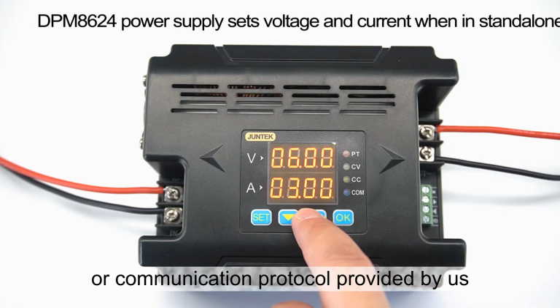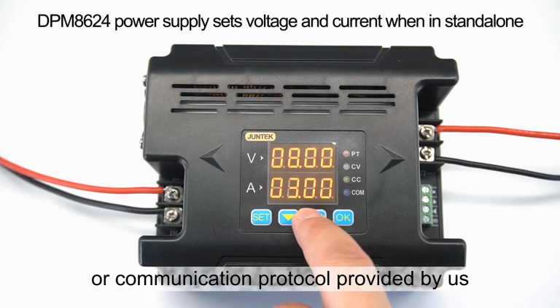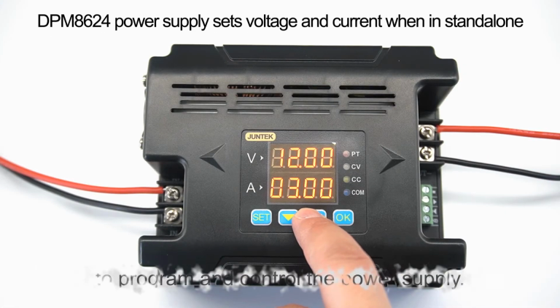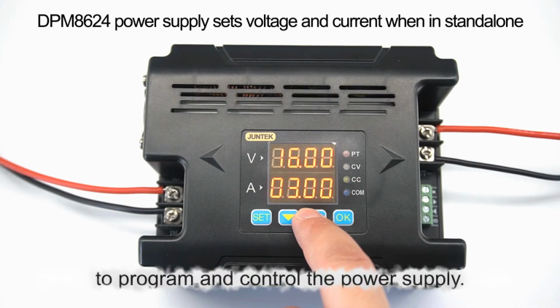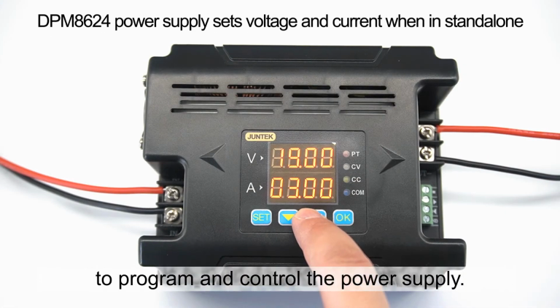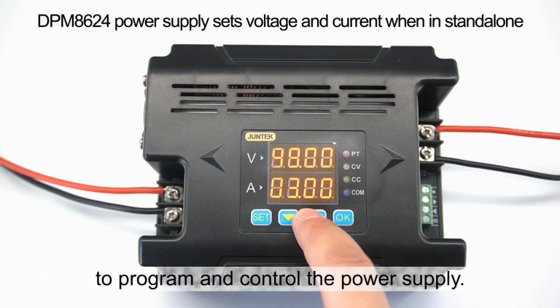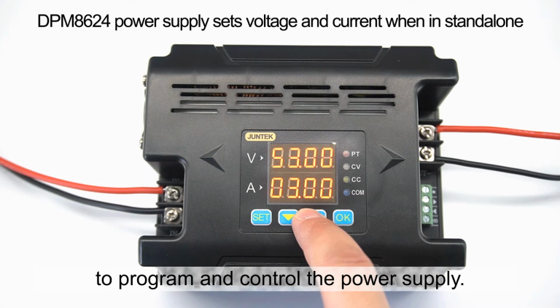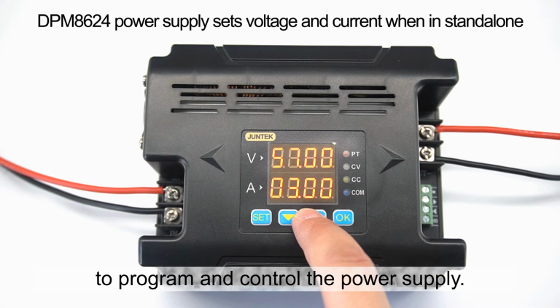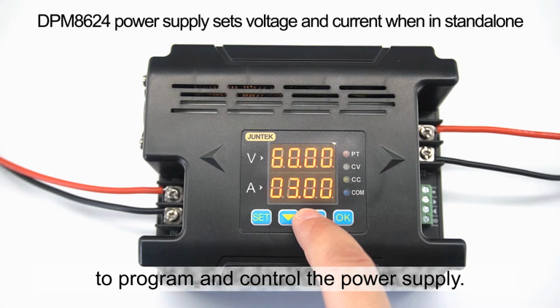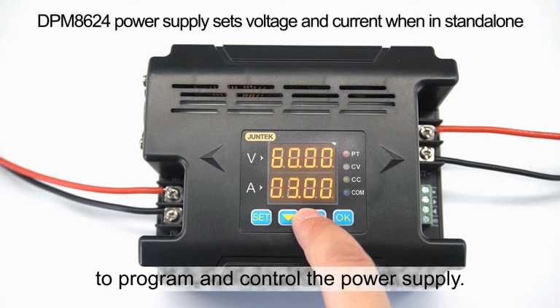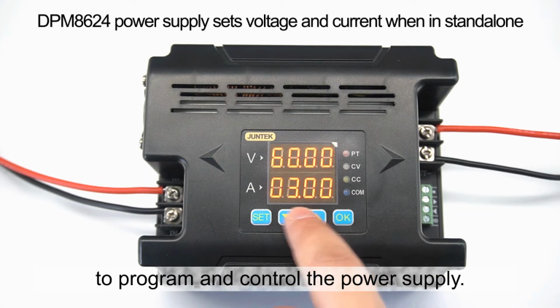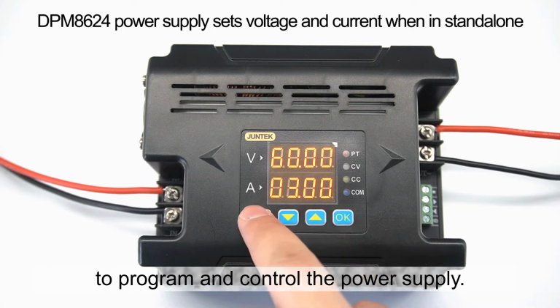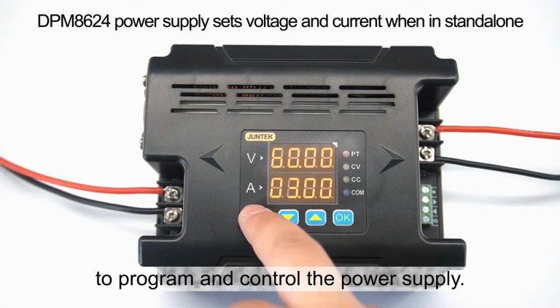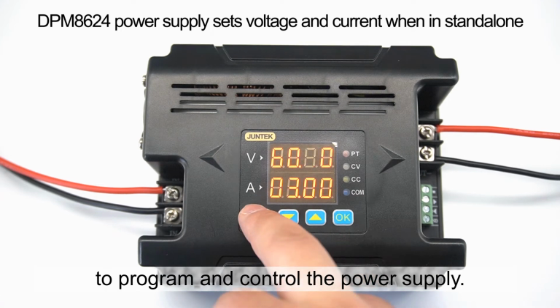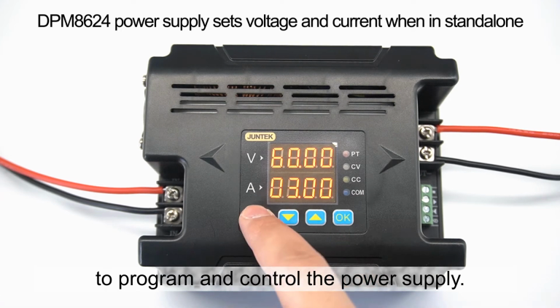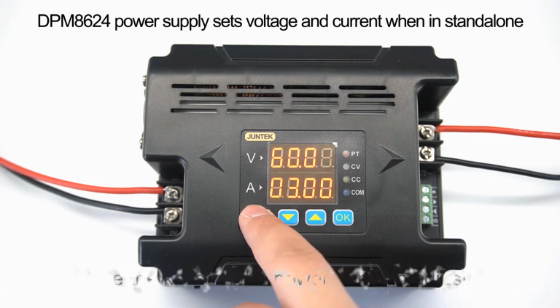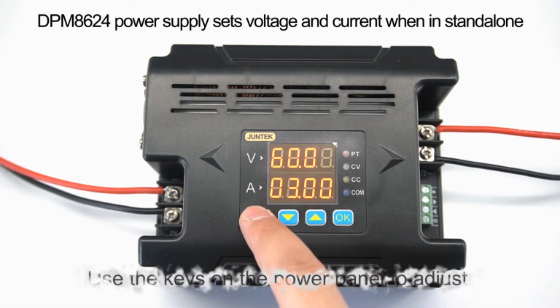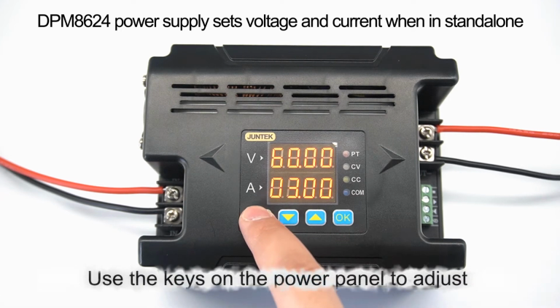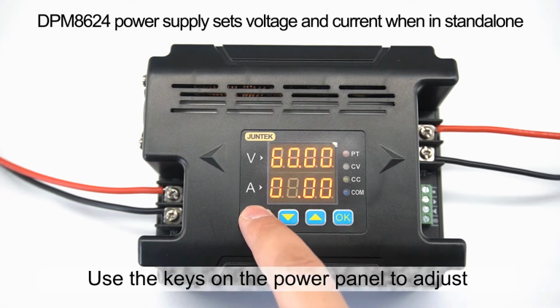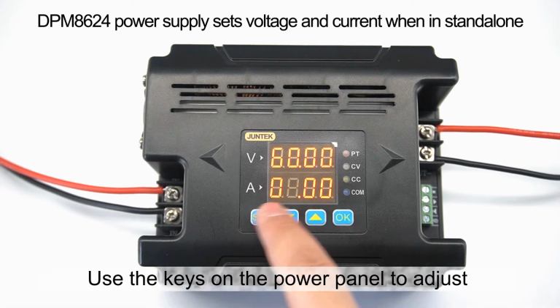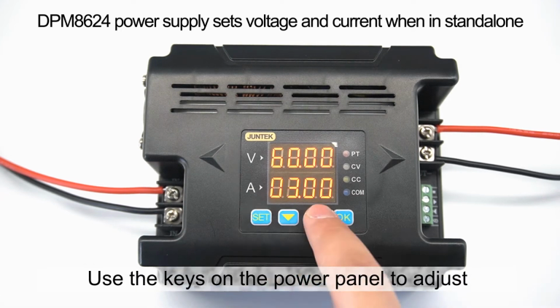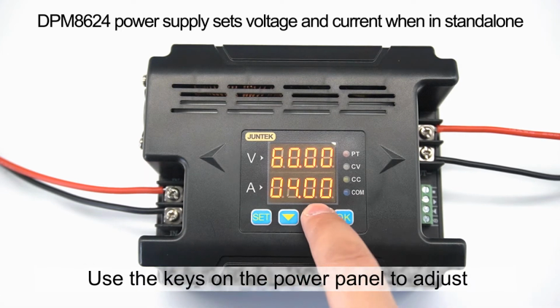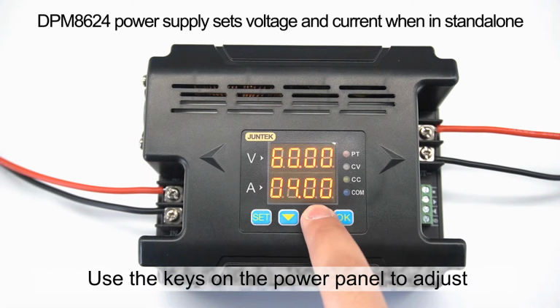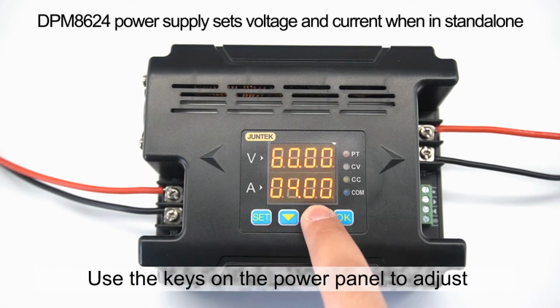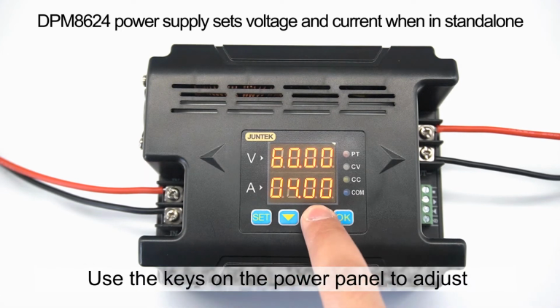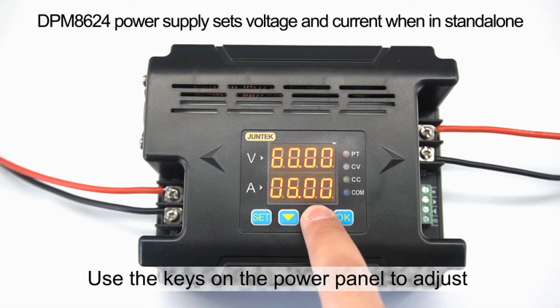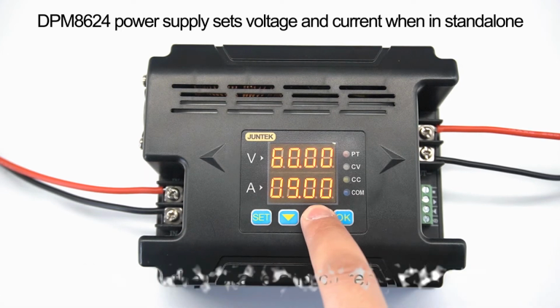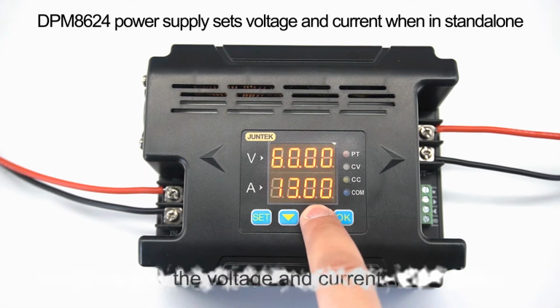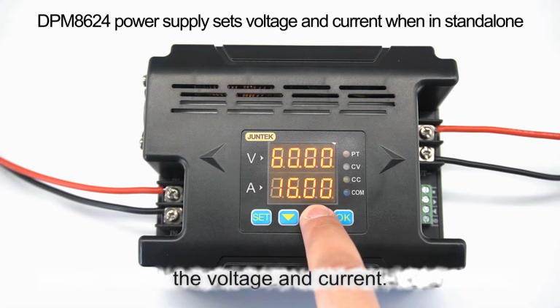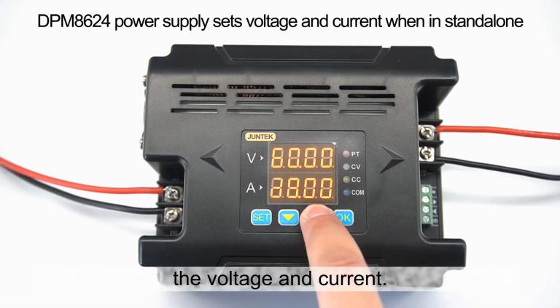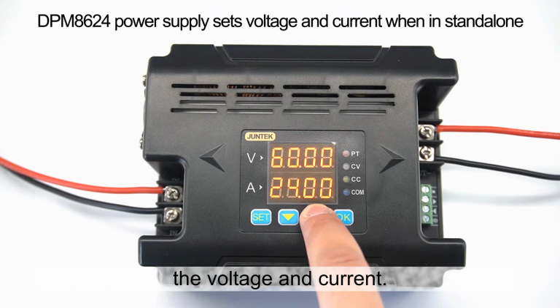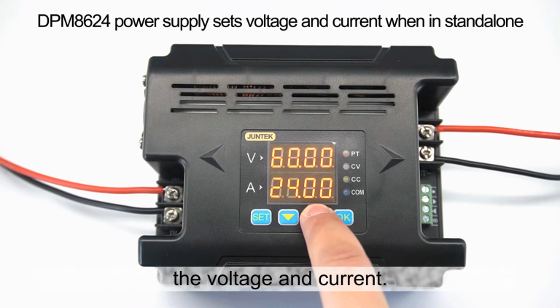Use the keys on the power panel to adjust the voltage and current.